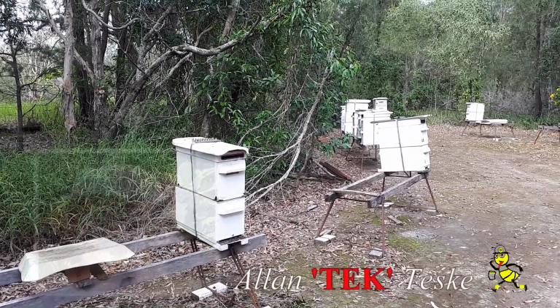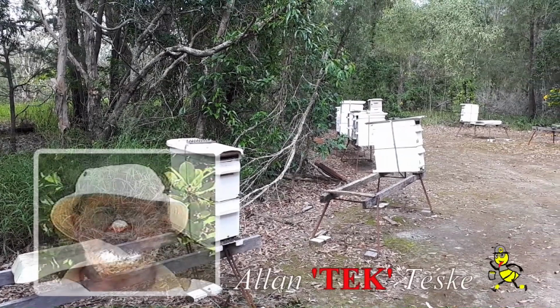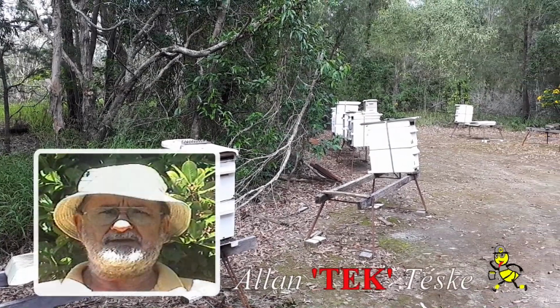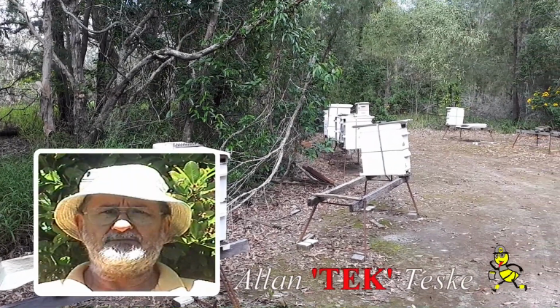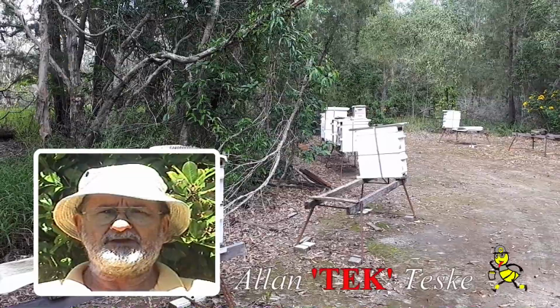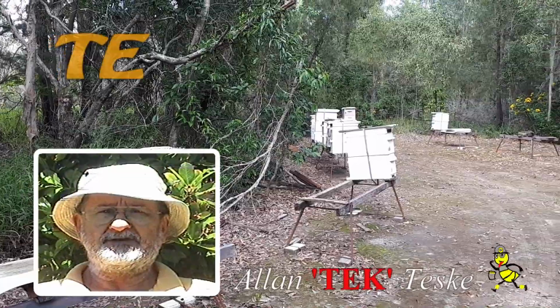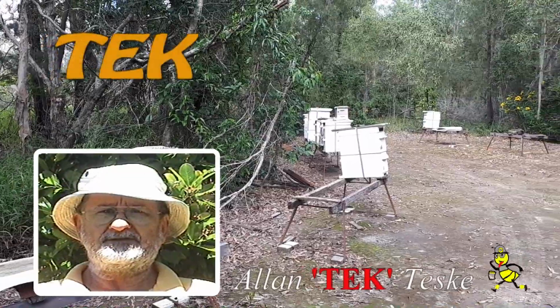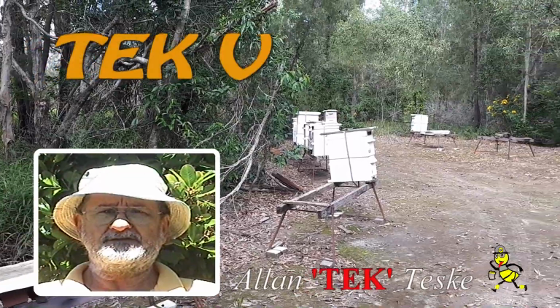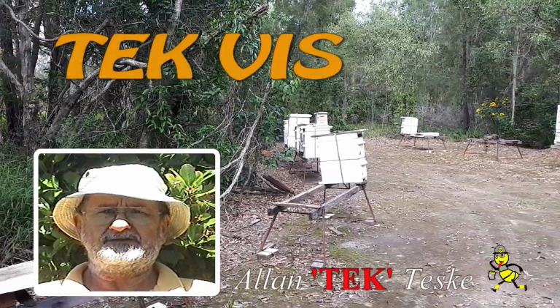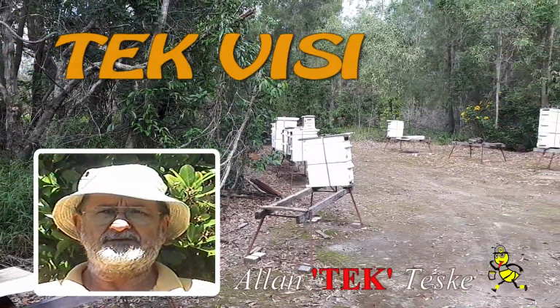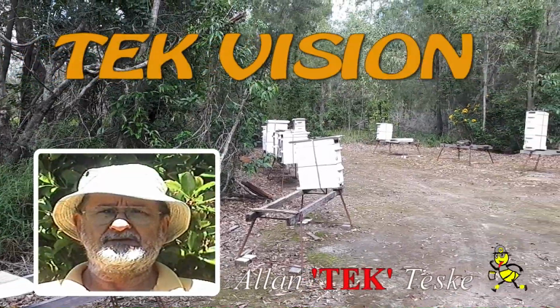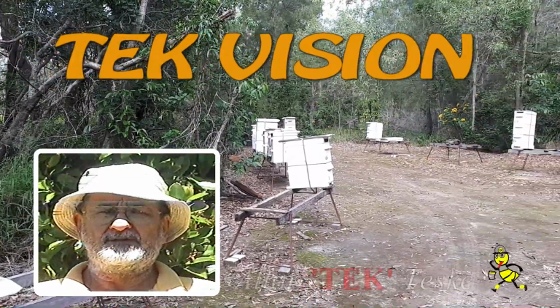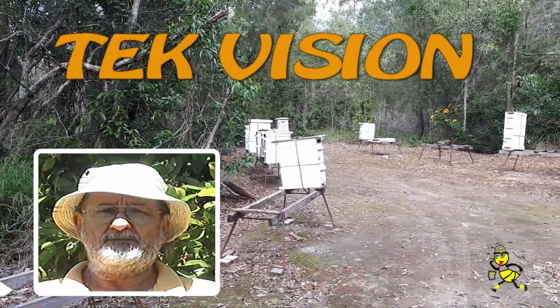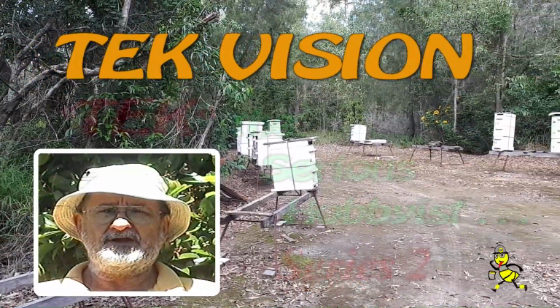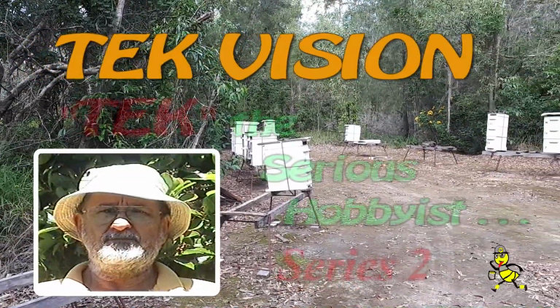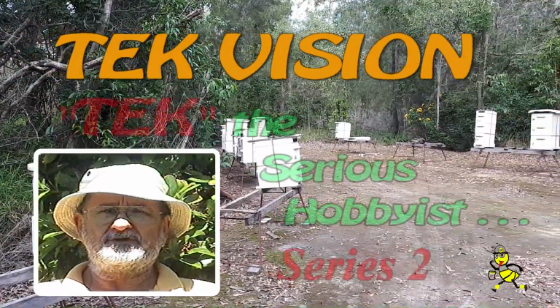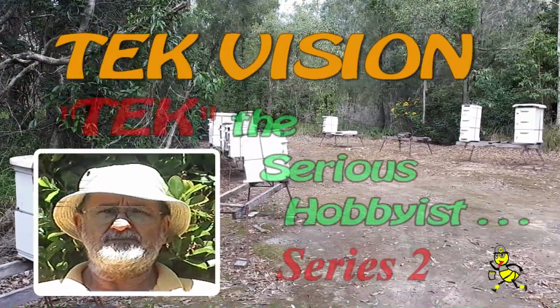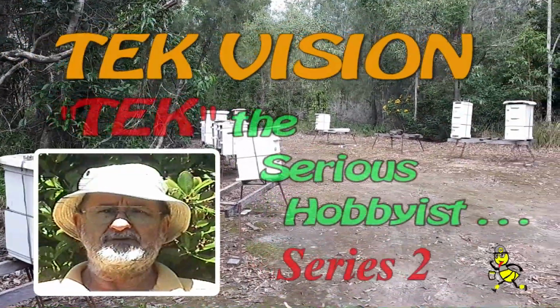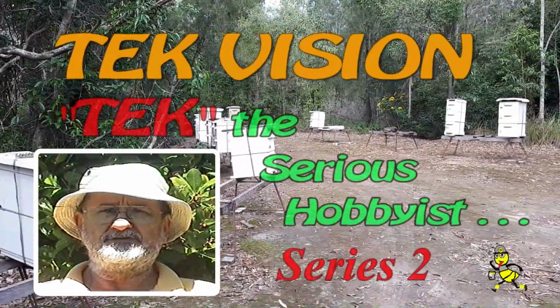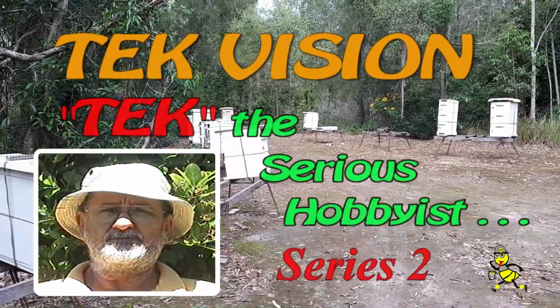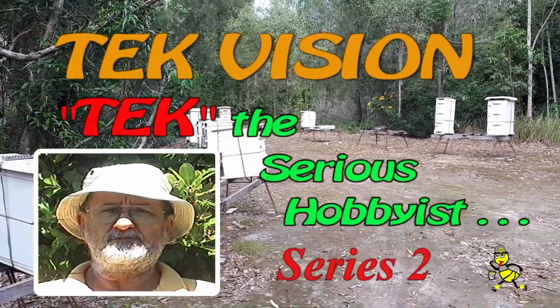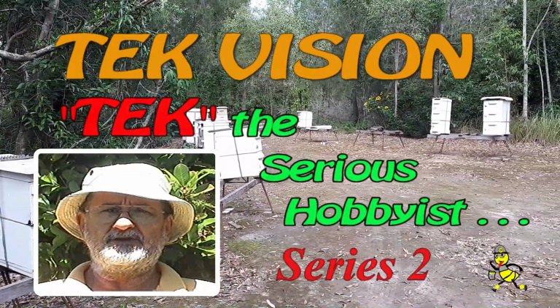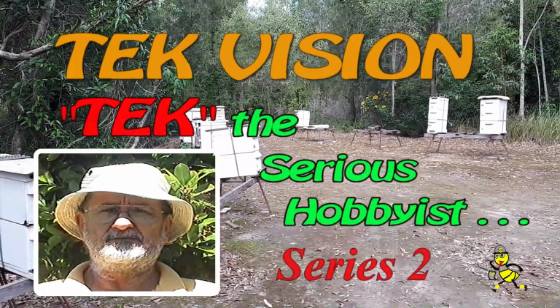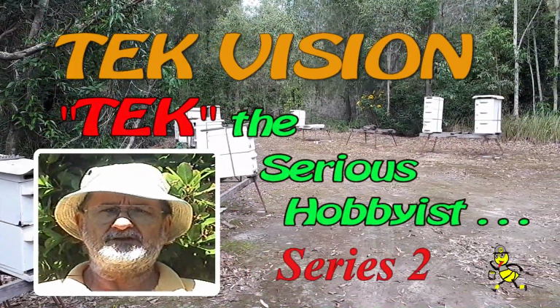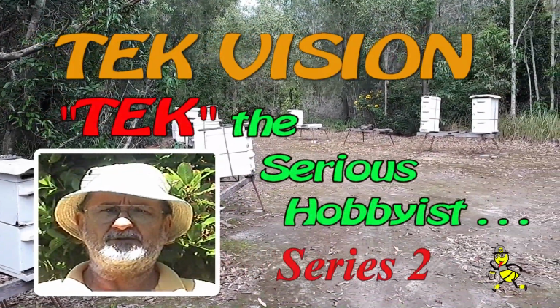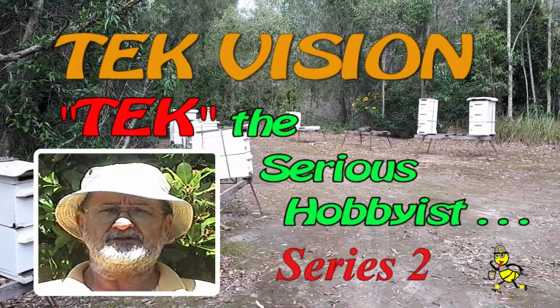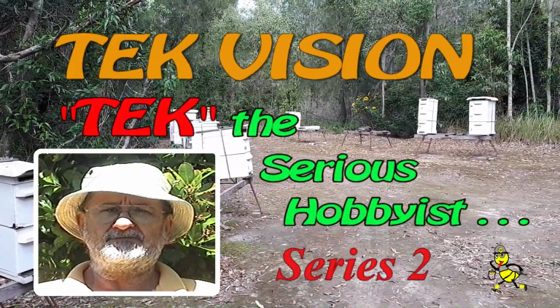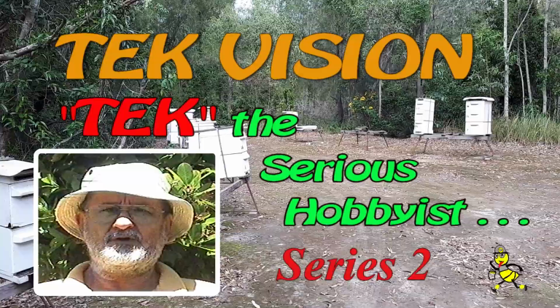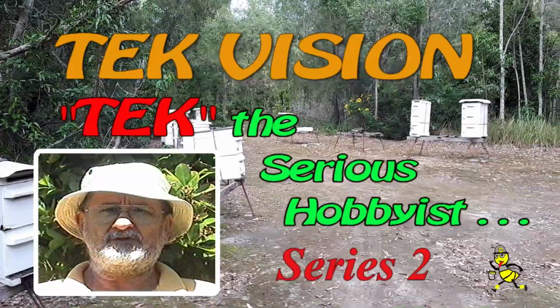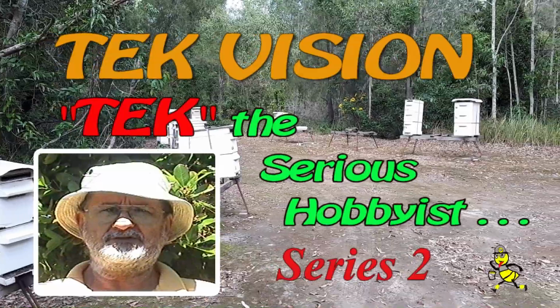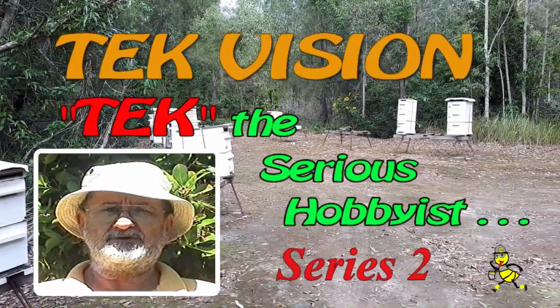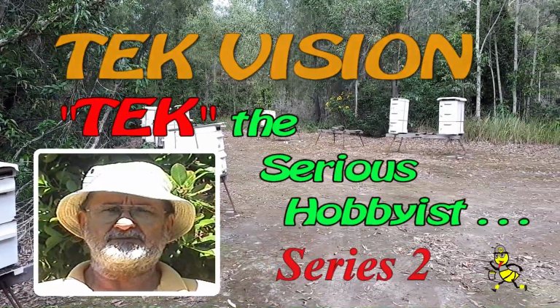G'day, my name's Alan Teske. My main aim in beekeeping is to experiment and to obtain as much honey from the hives as possible.